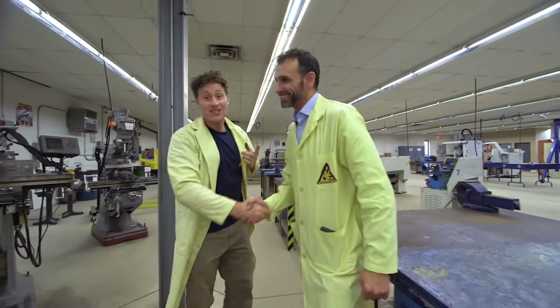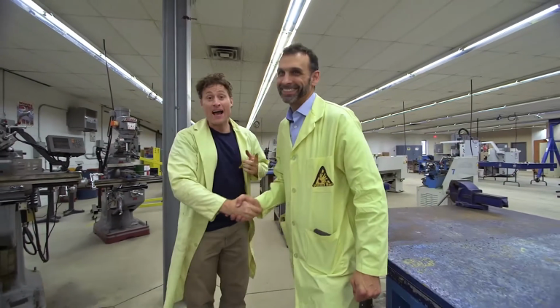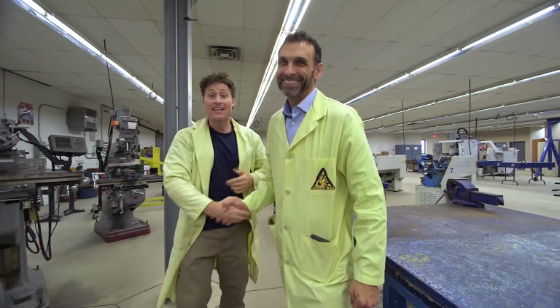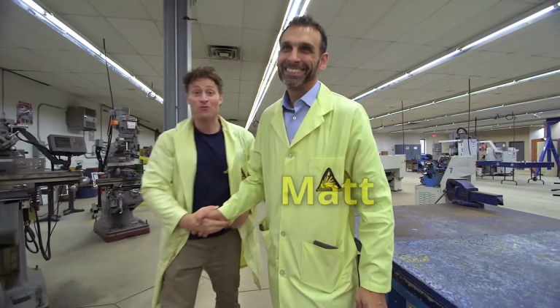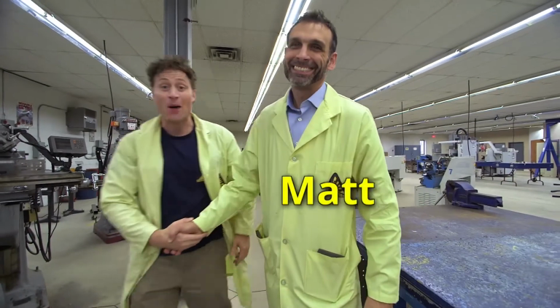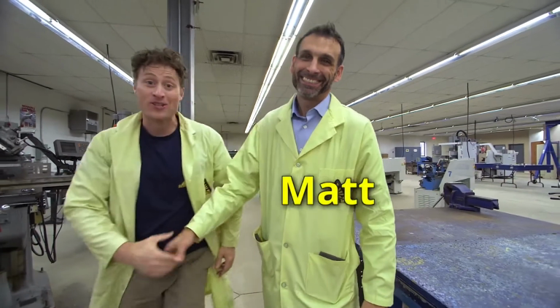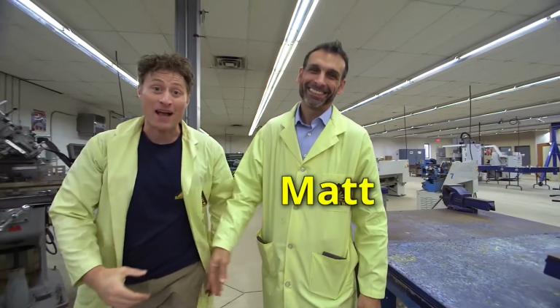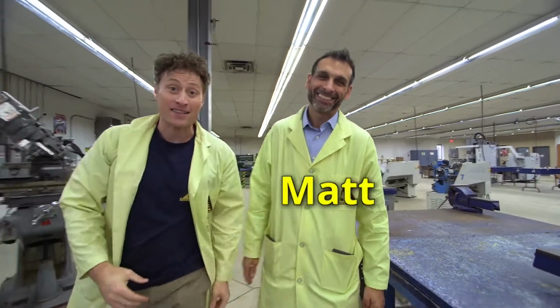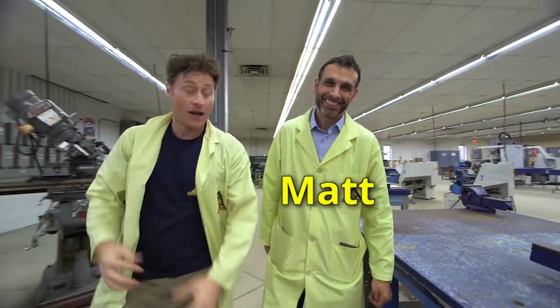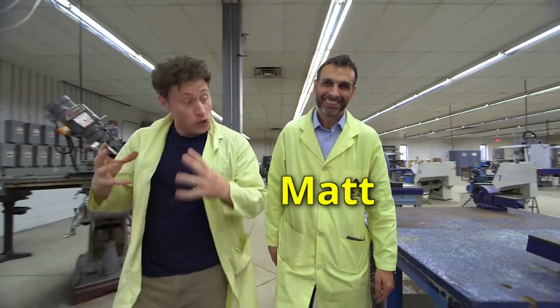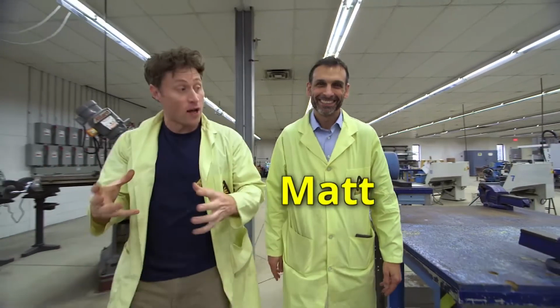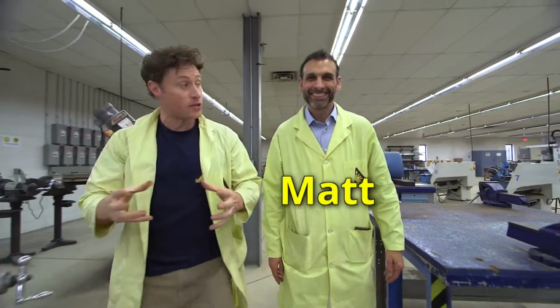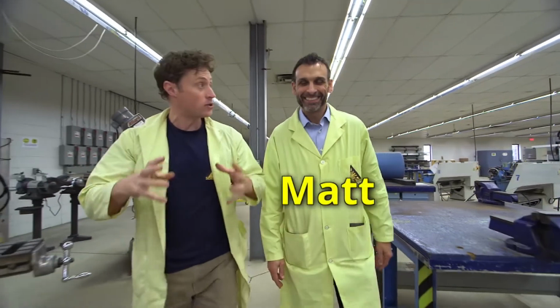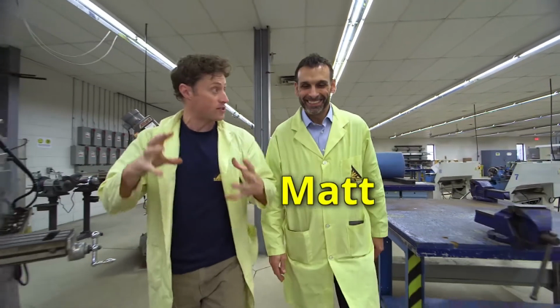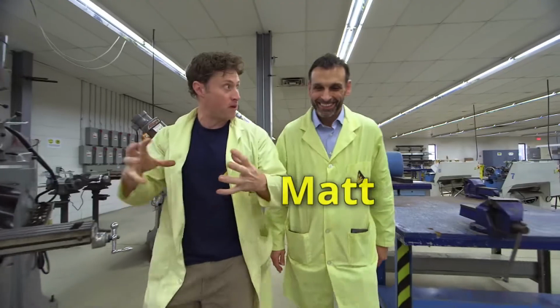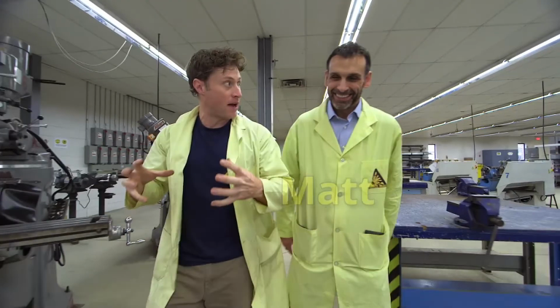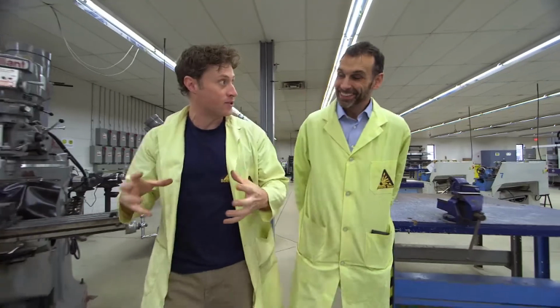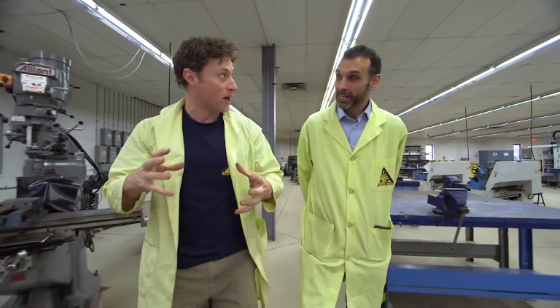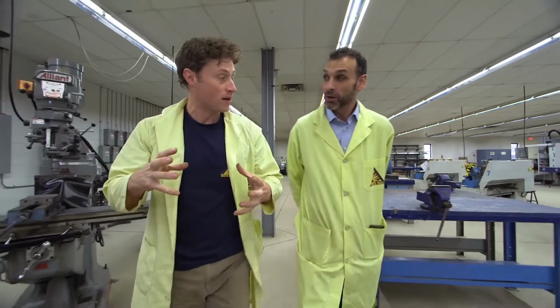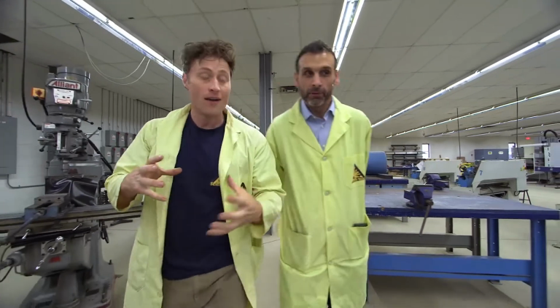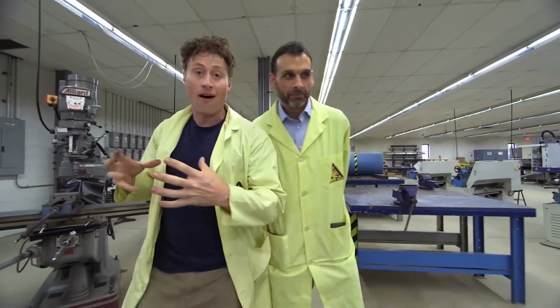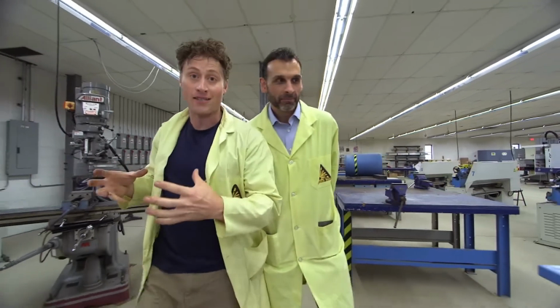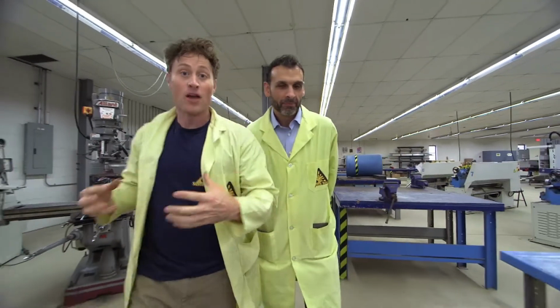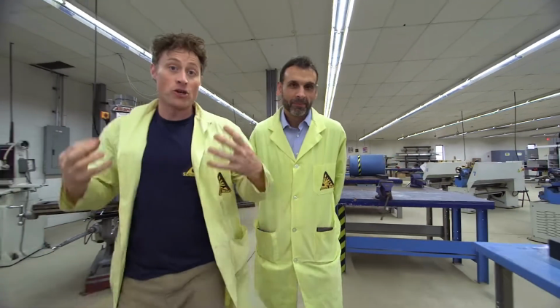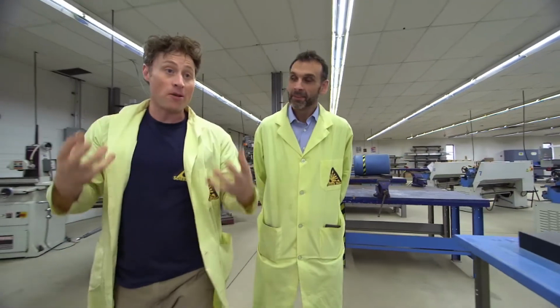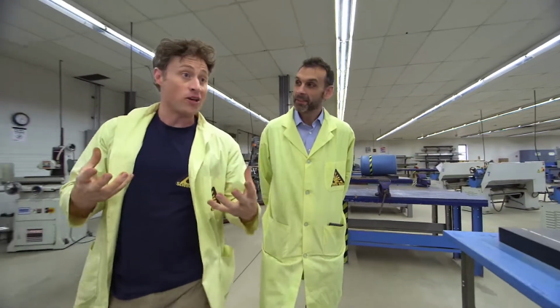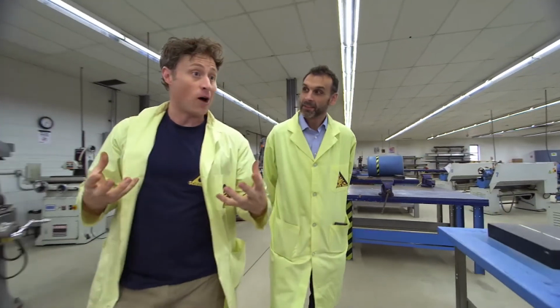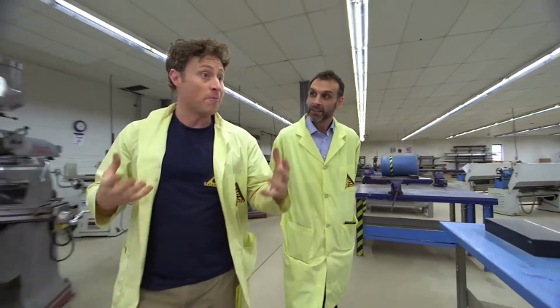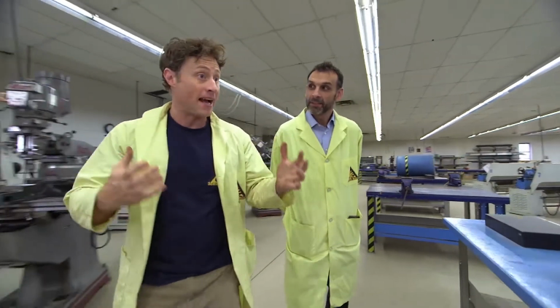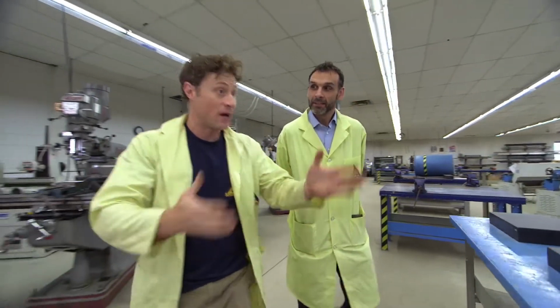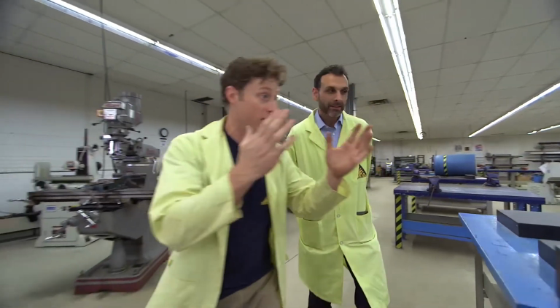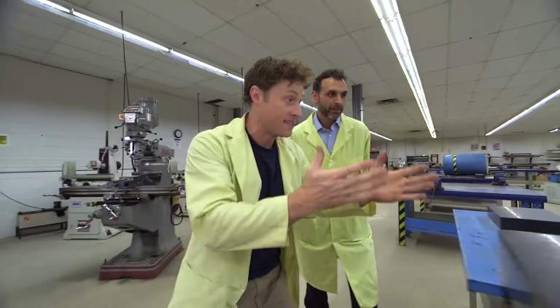This is Matt. He's from Job Master Magnets. You guys use lots of big magnets, right? That's right, we do. Awesome. So maybe you could help me max out this.